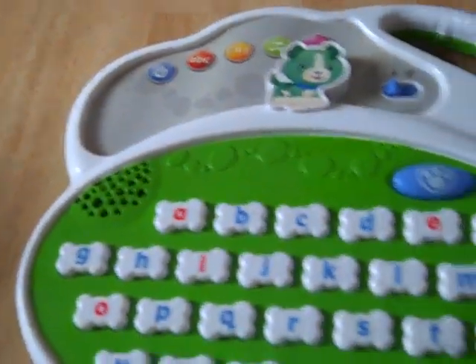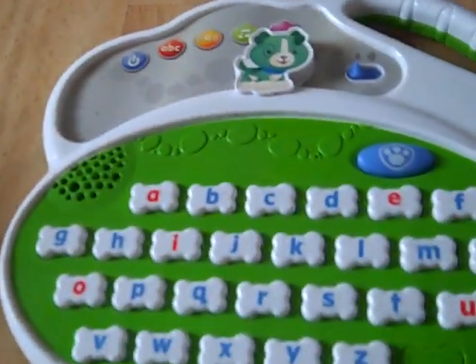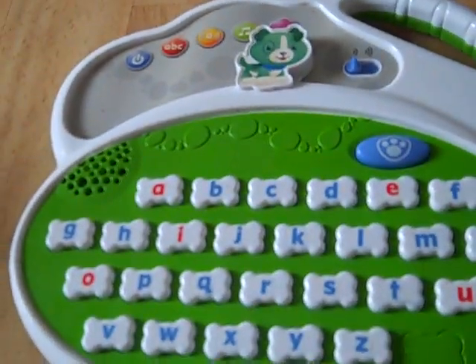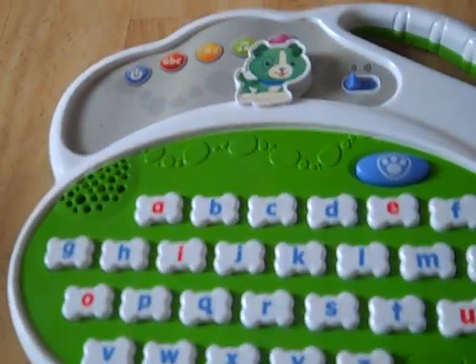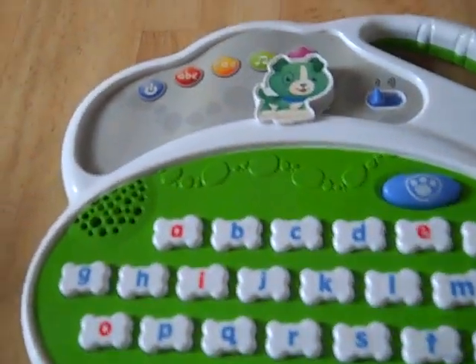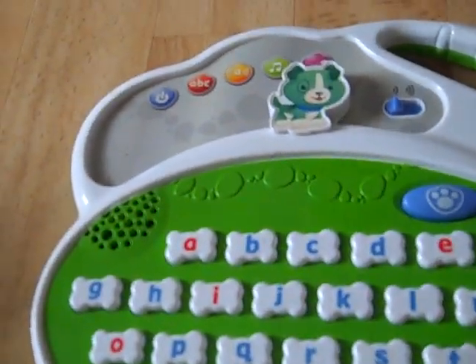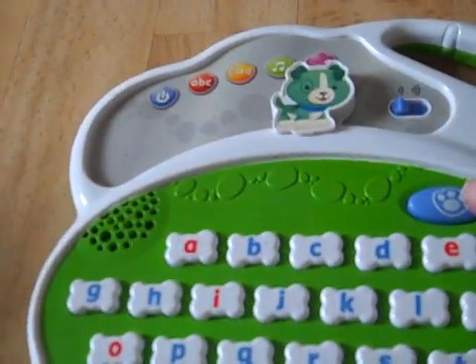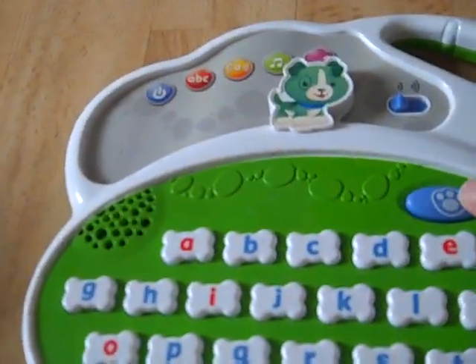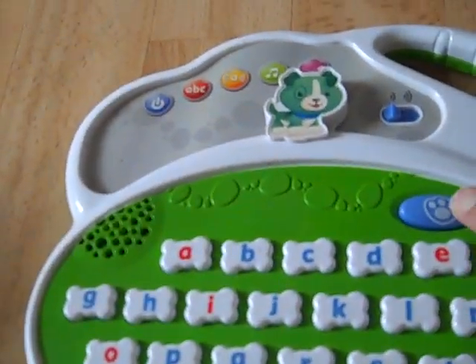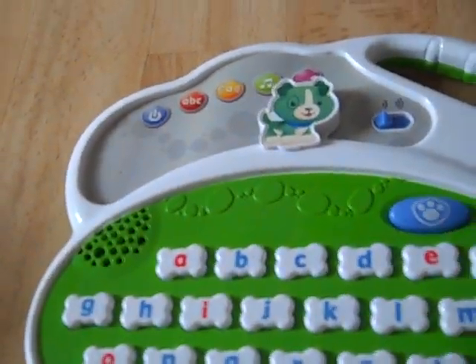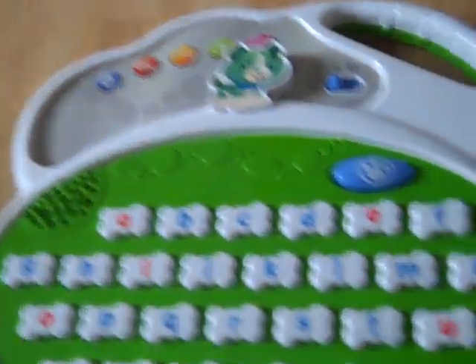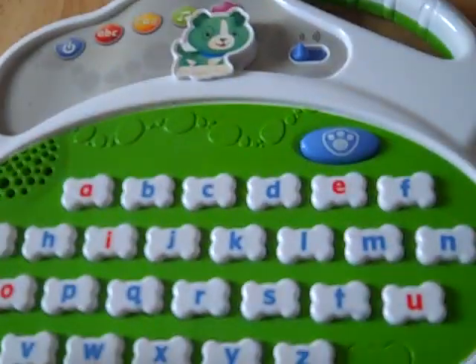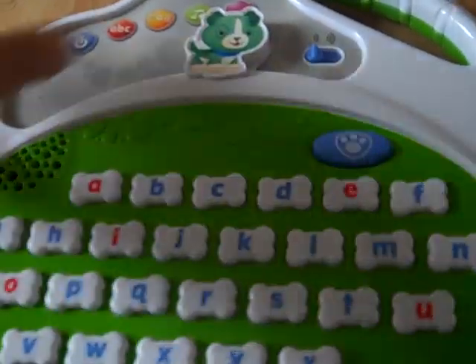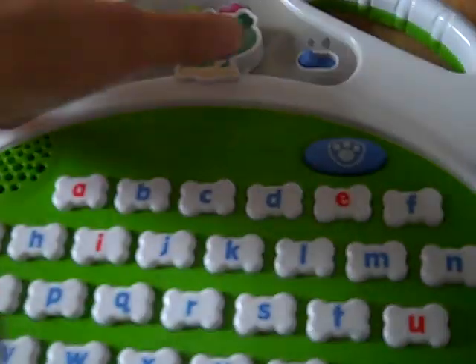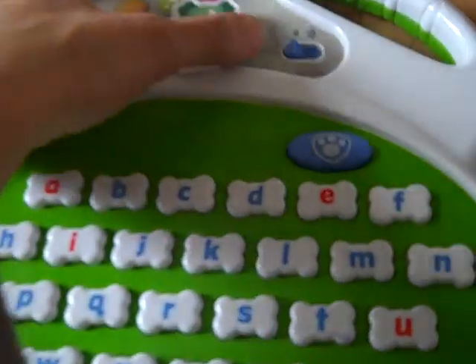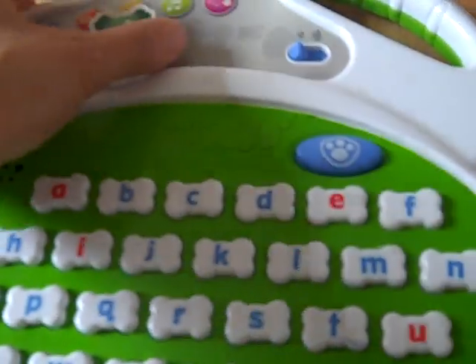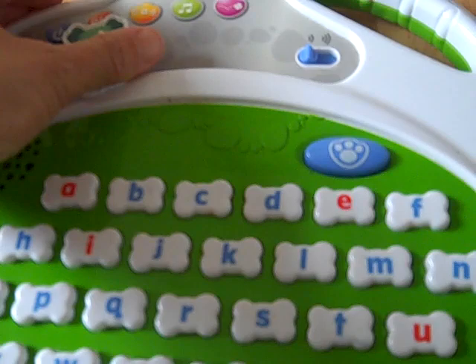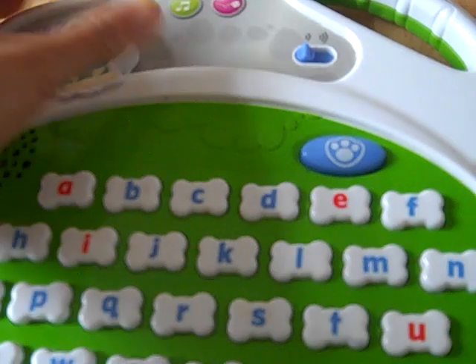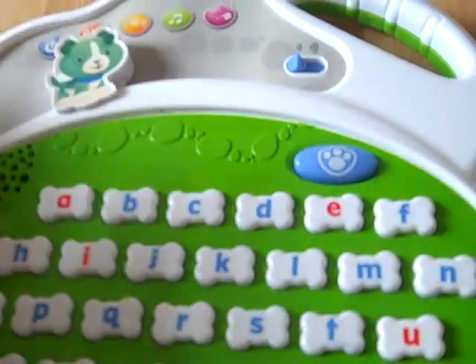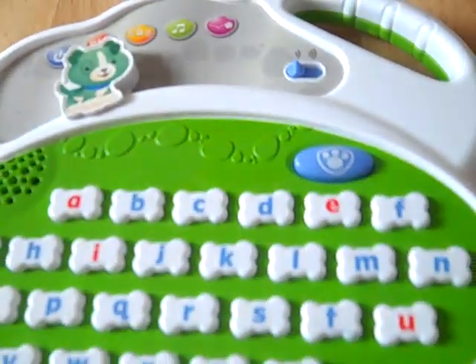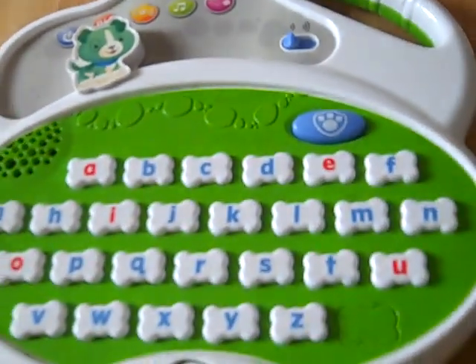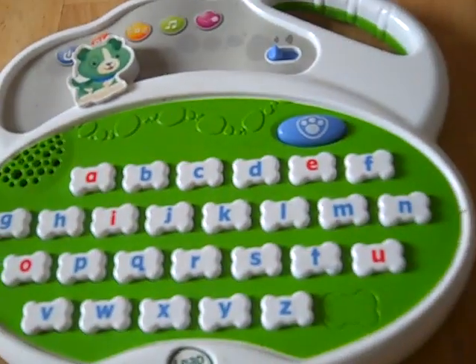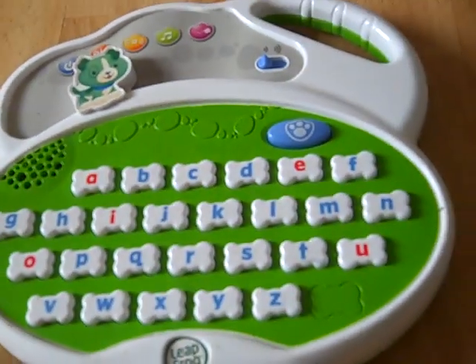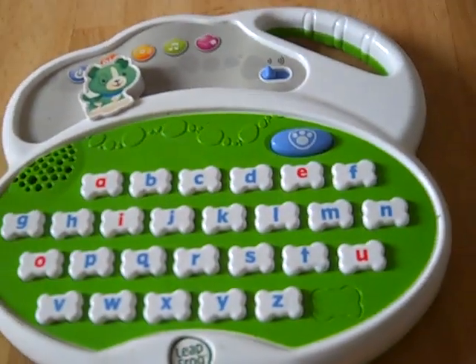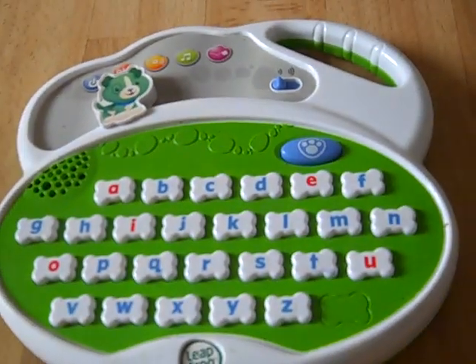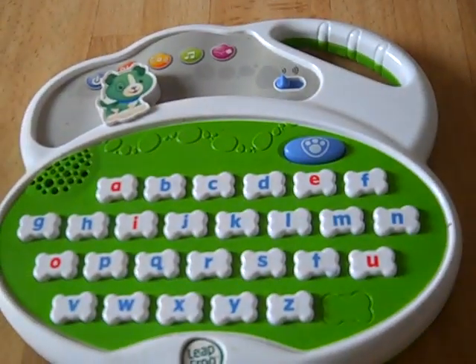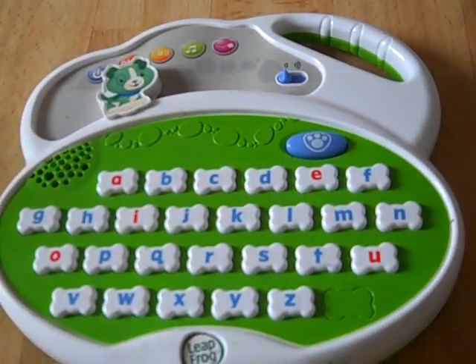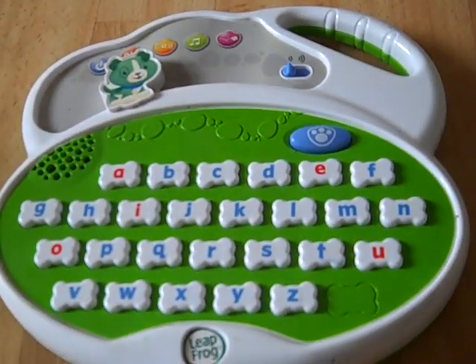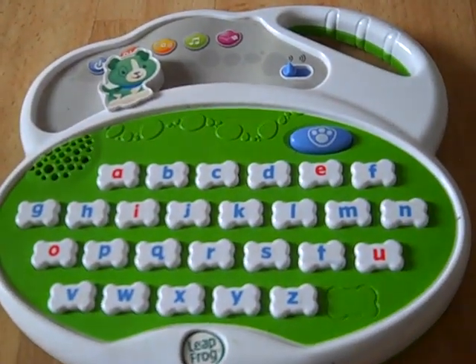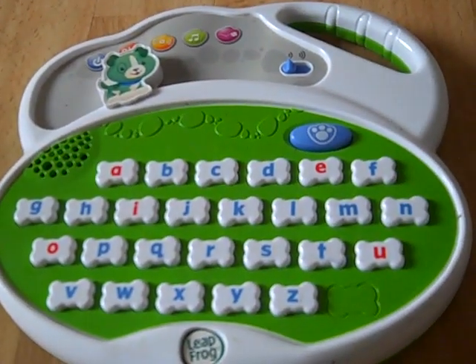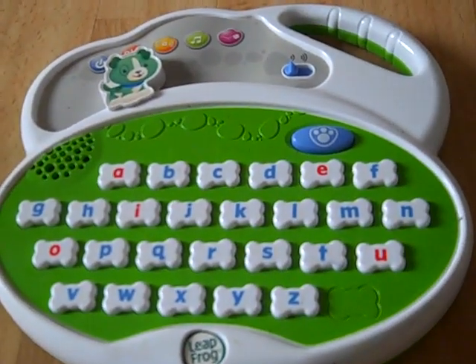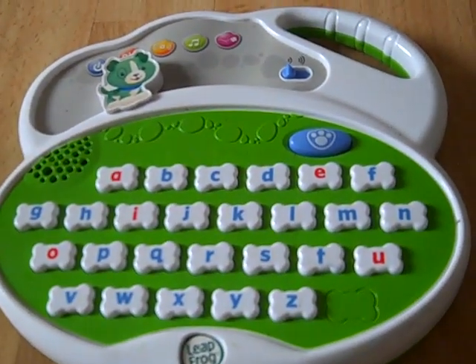Find the letter q. Let's dig up some letter biscuits.